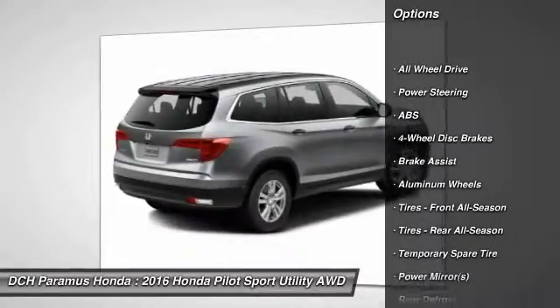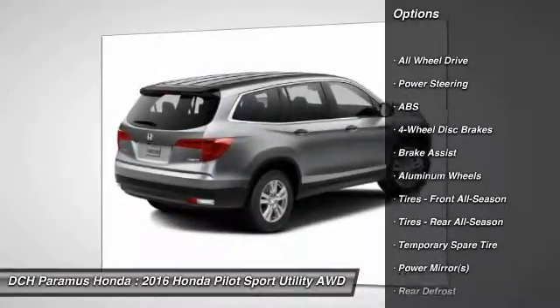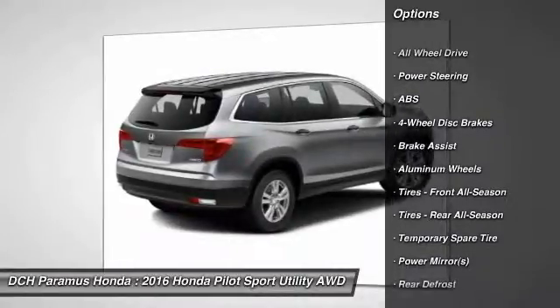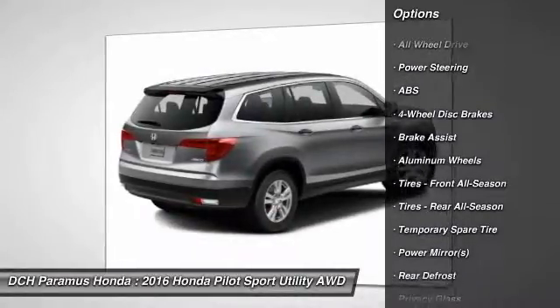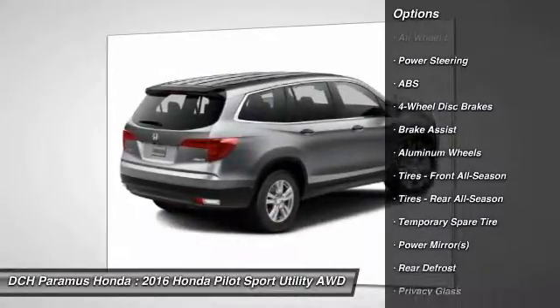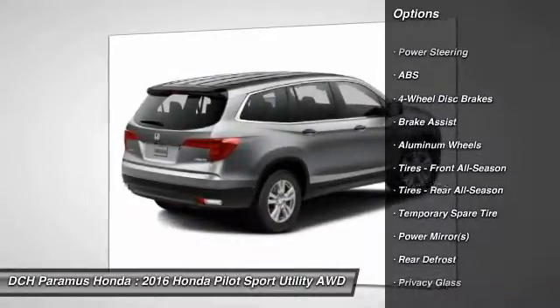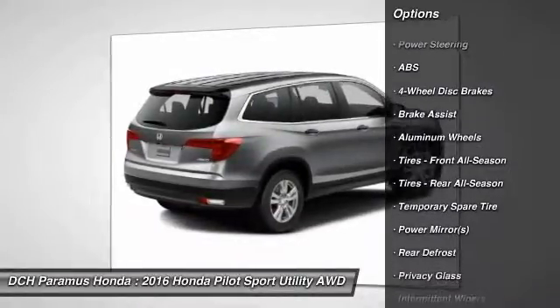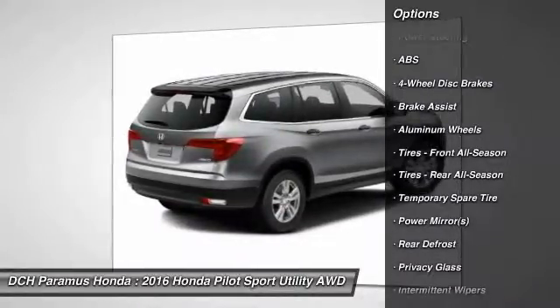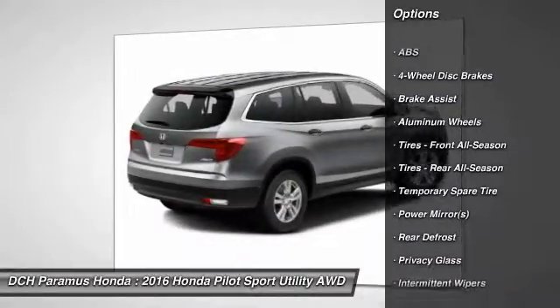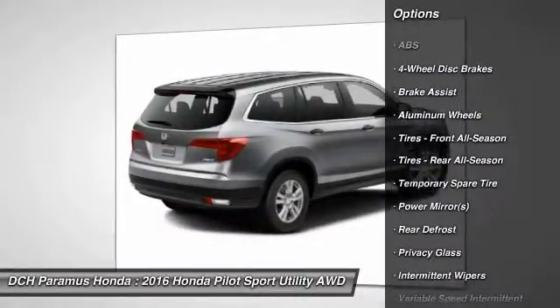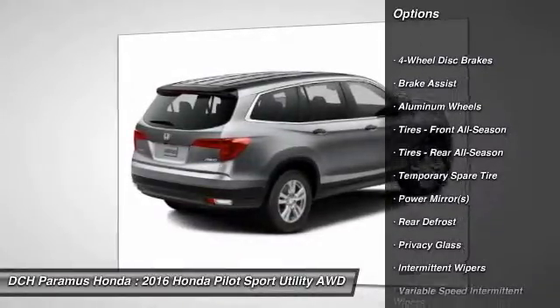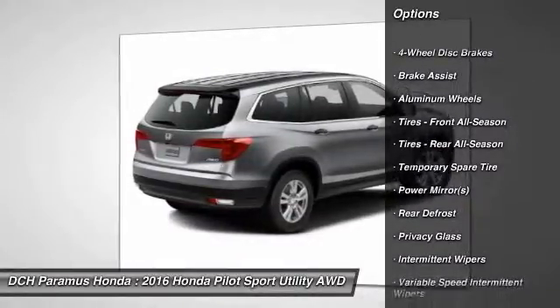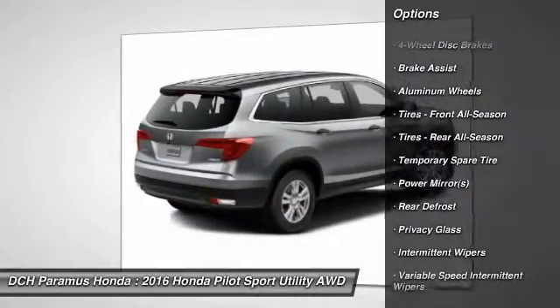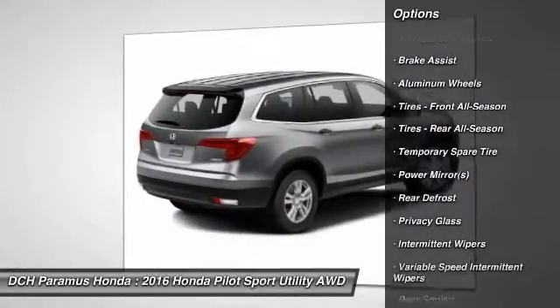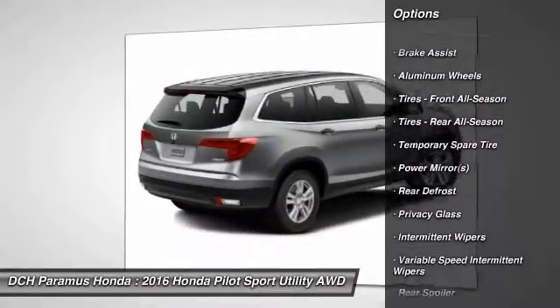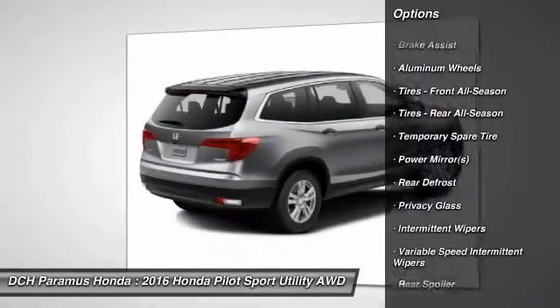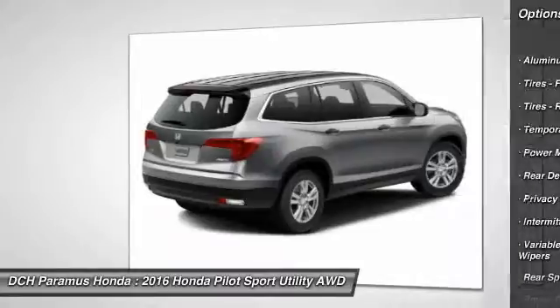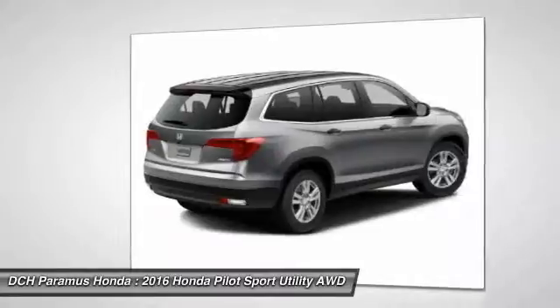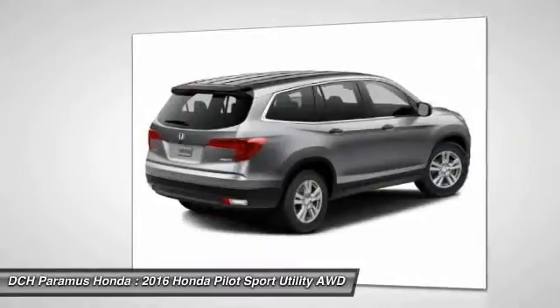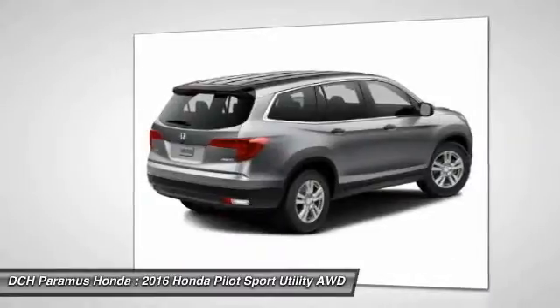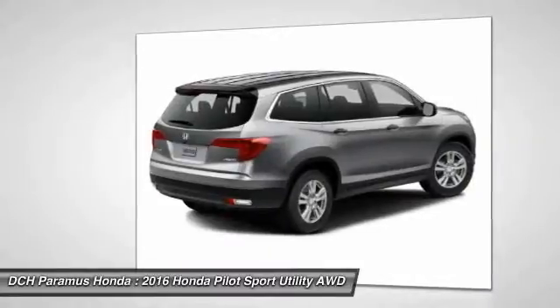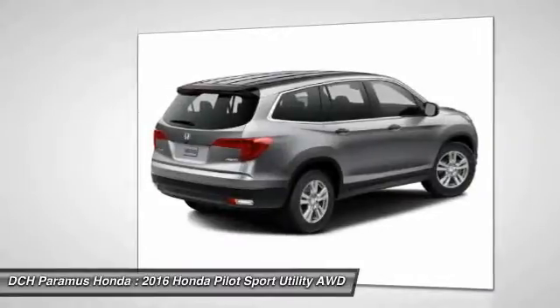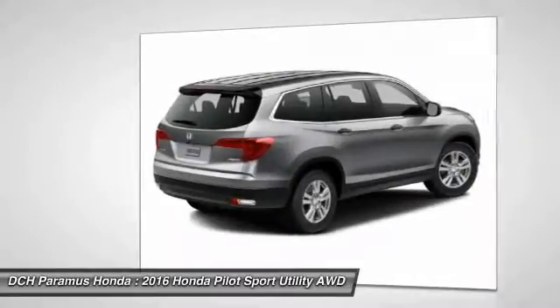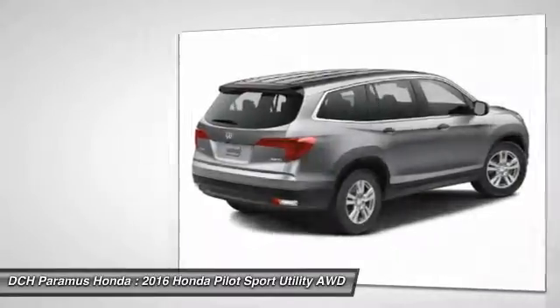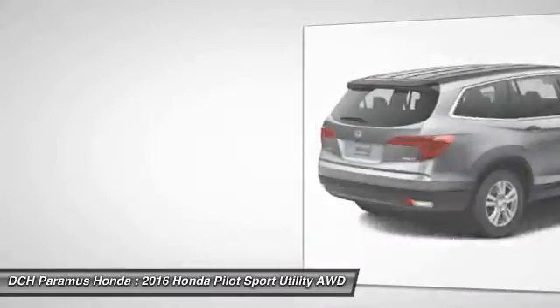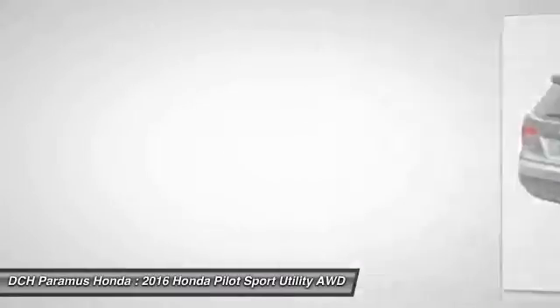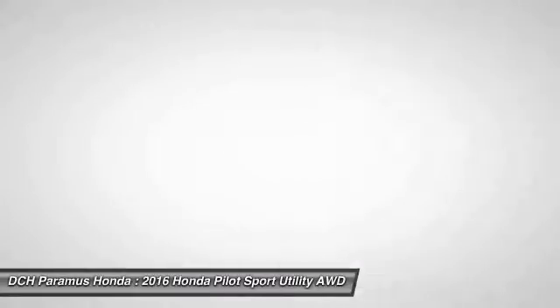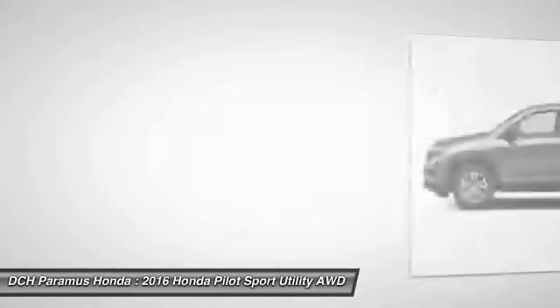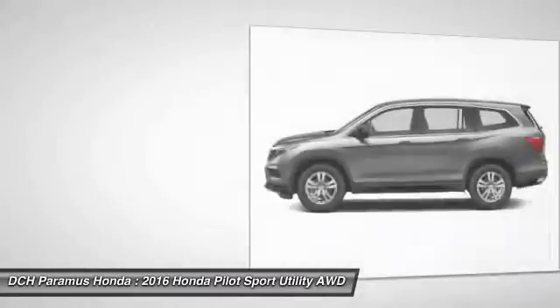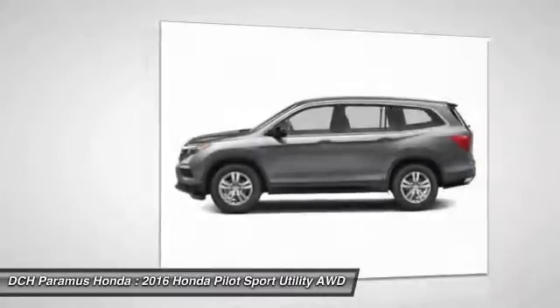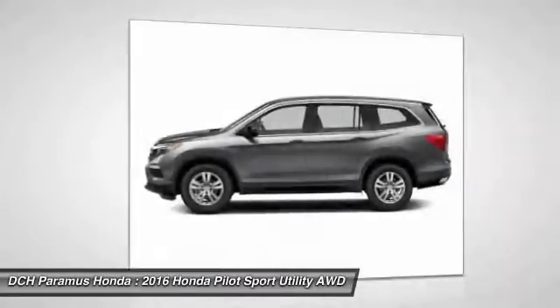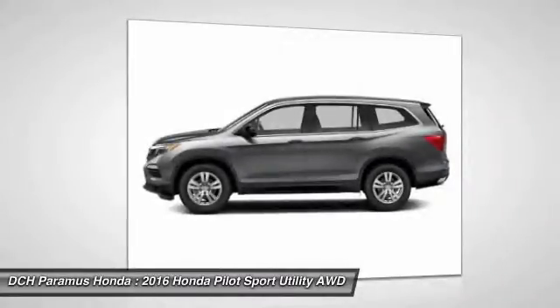Steering wheel audio controls. Traction control. Stability control. Backup camera. Anti-lock braking system.